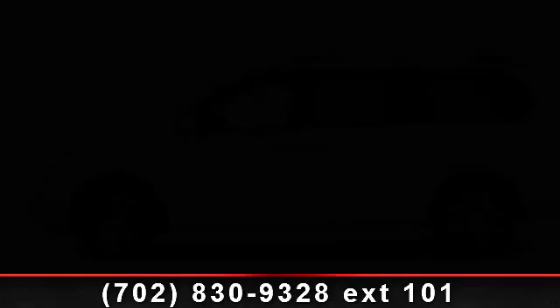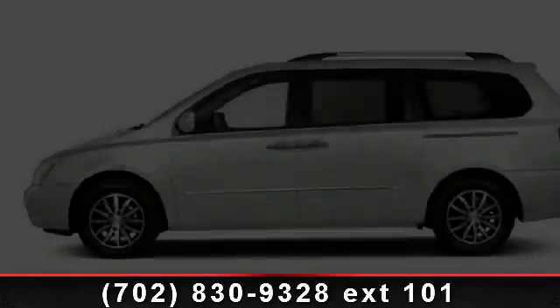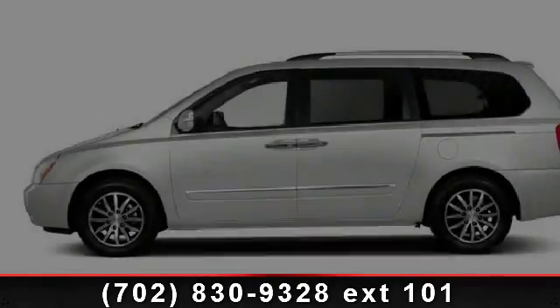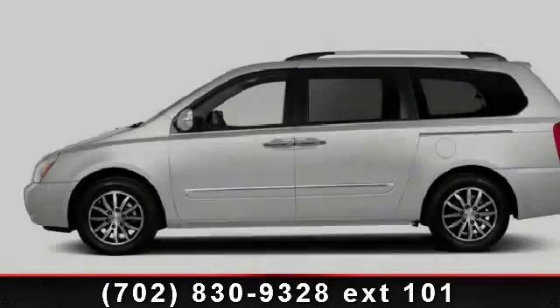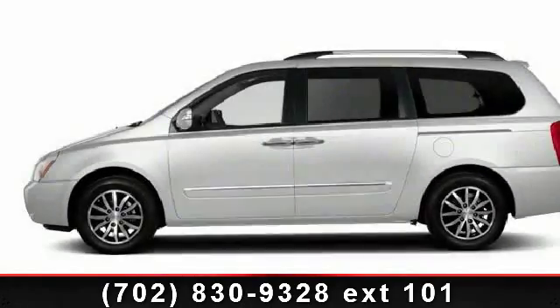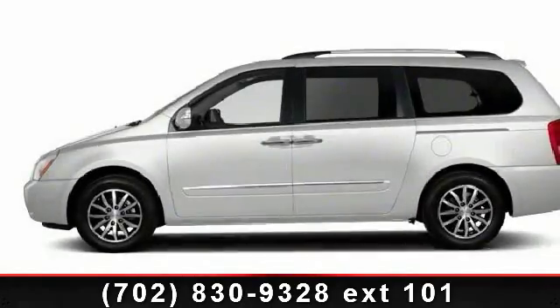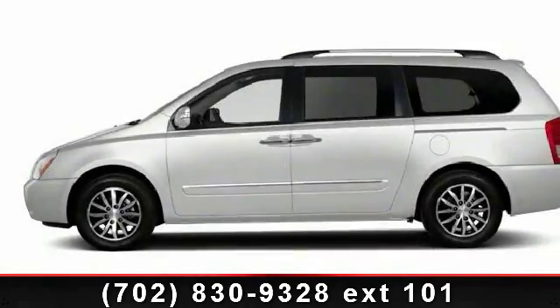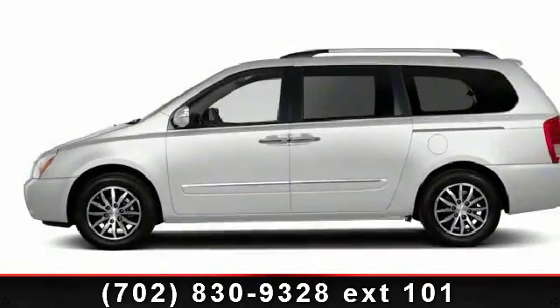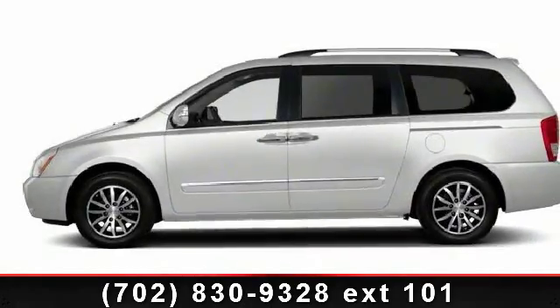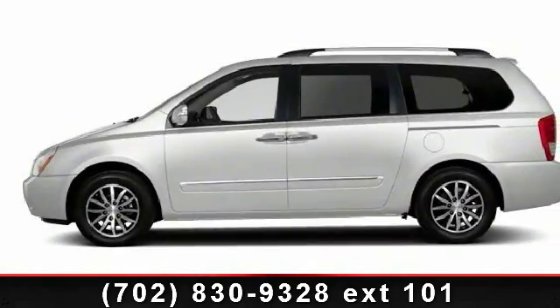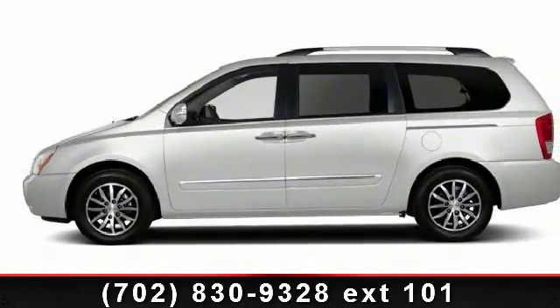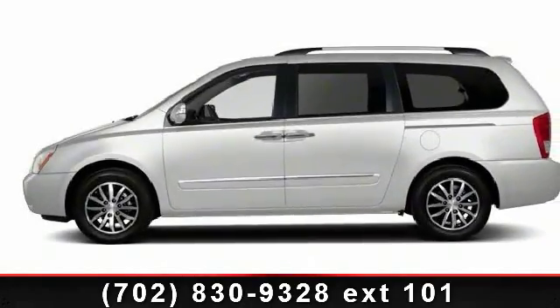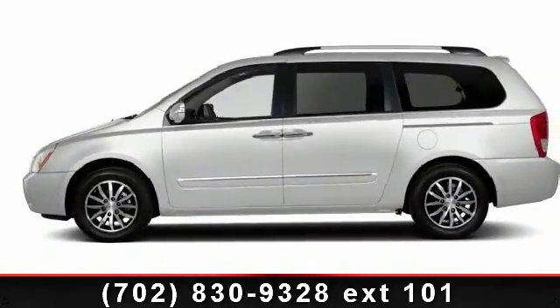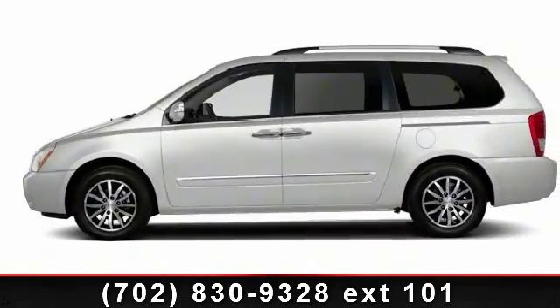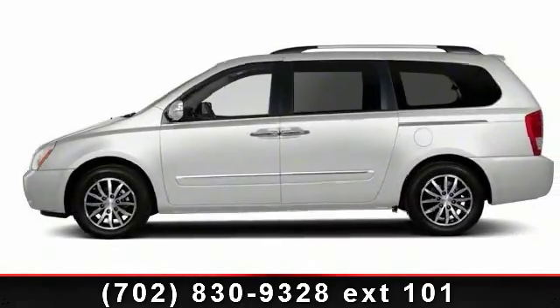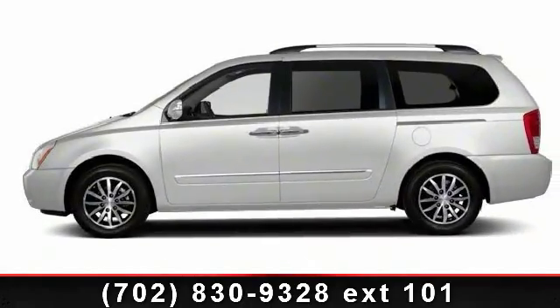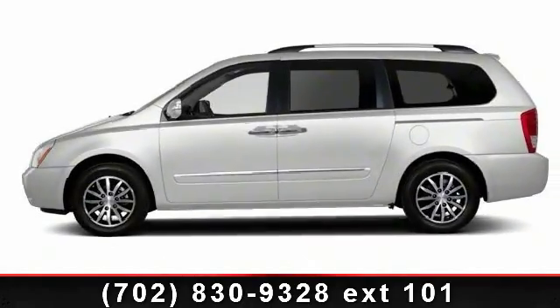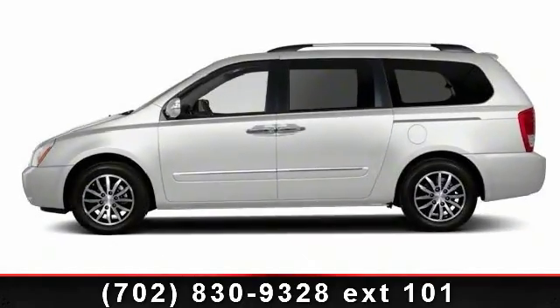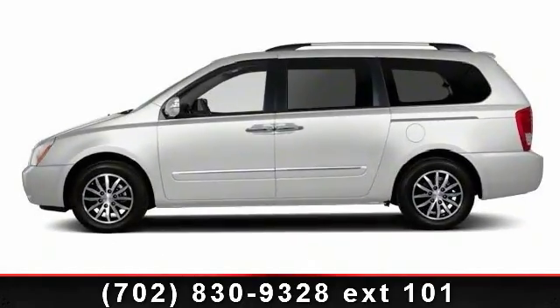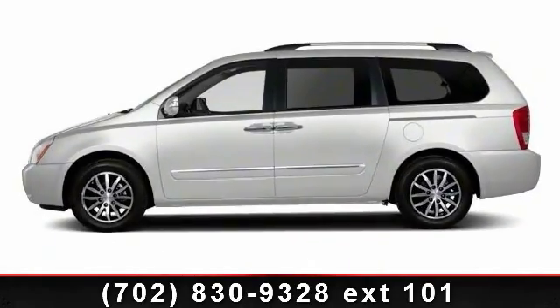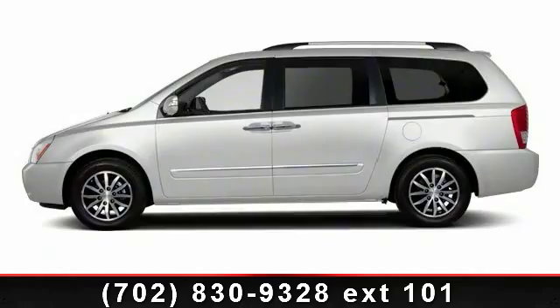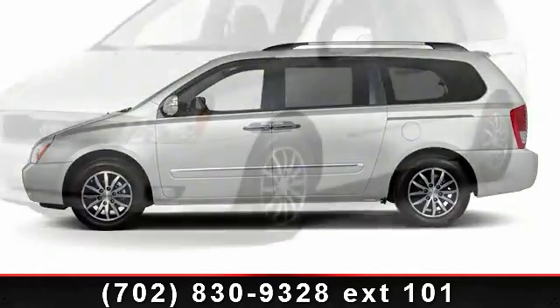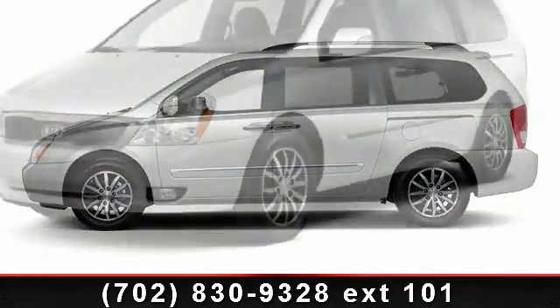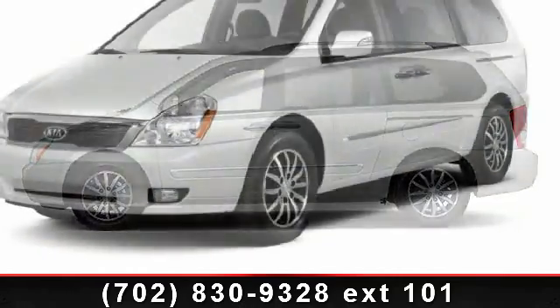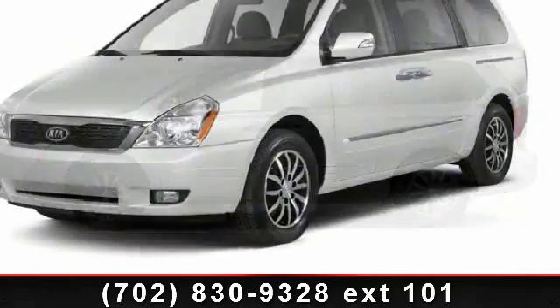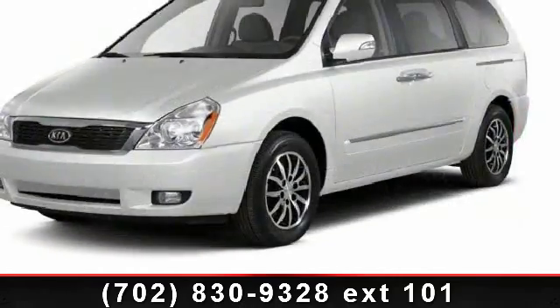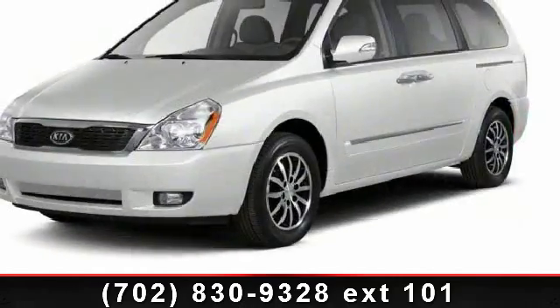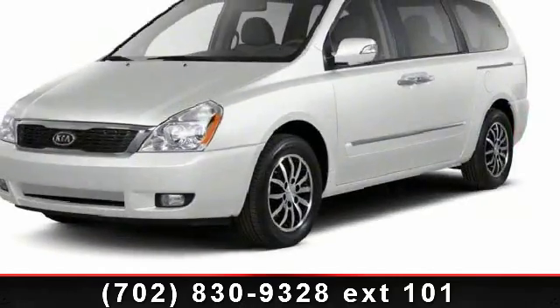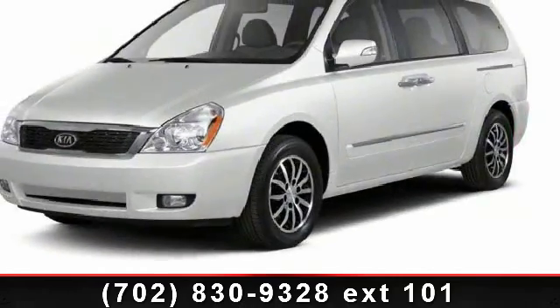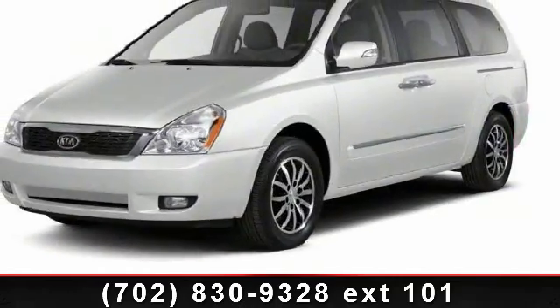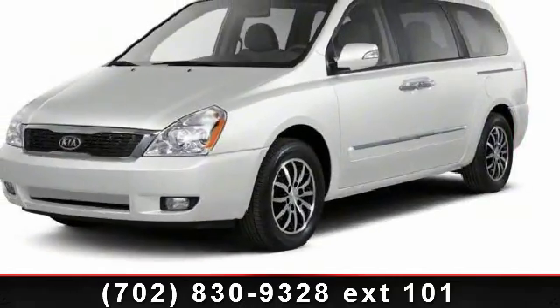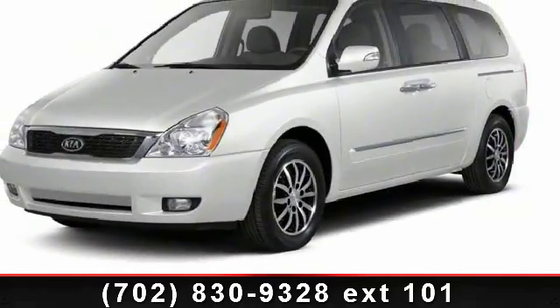Arrive in style with this 2012 Kia Sedona LX. If you are looking for a first-rate auto, this one could be yours today.